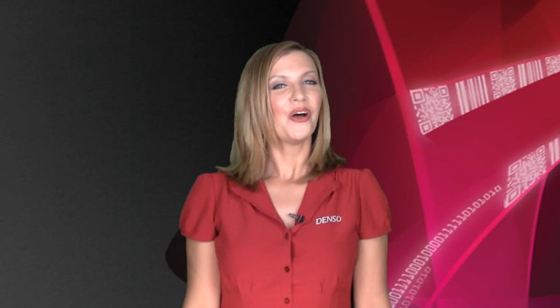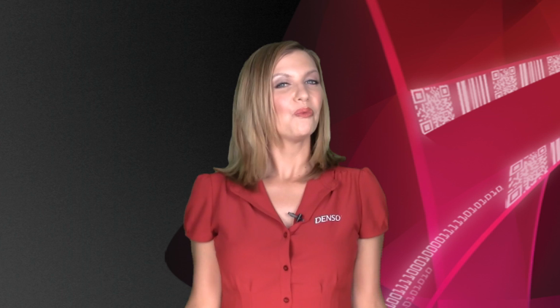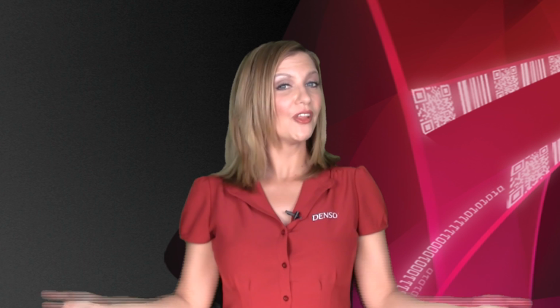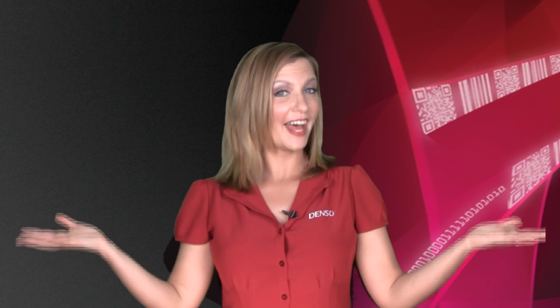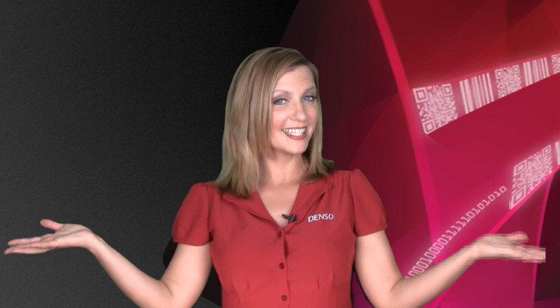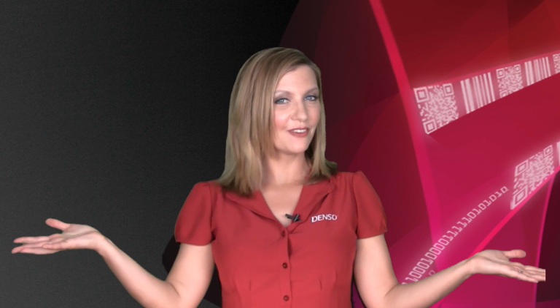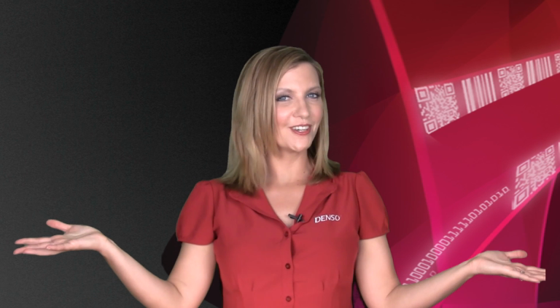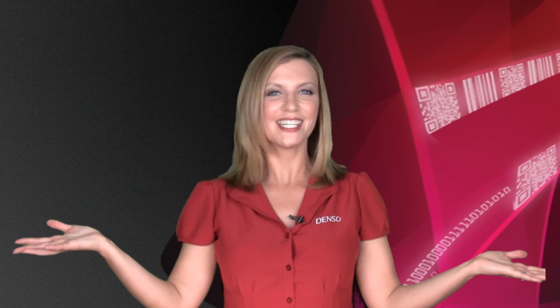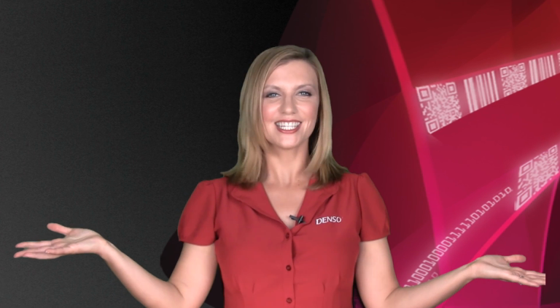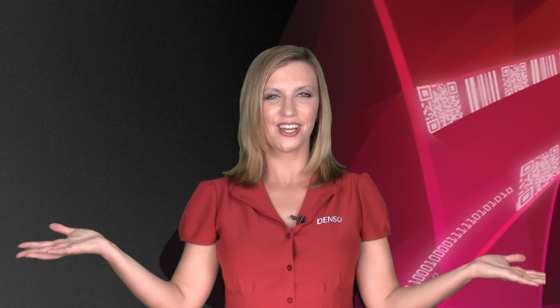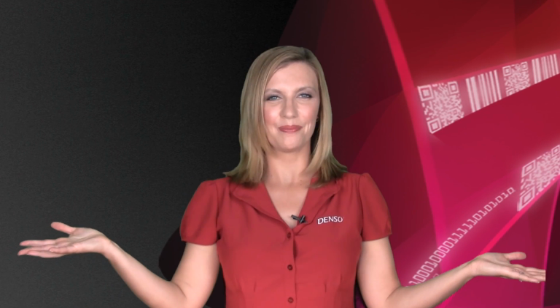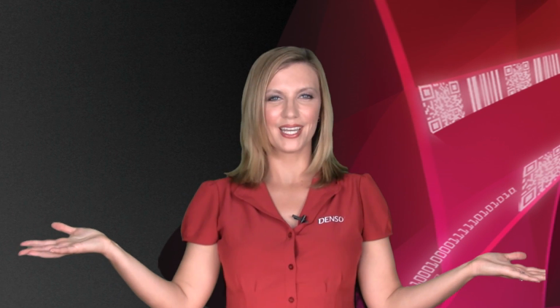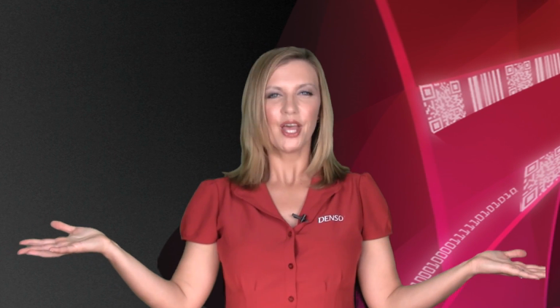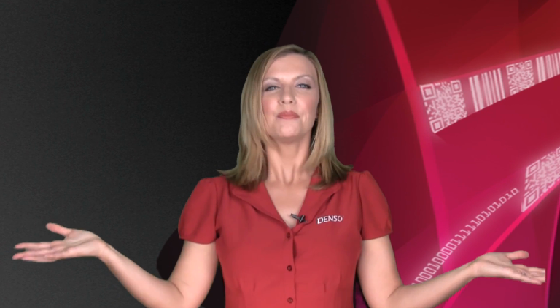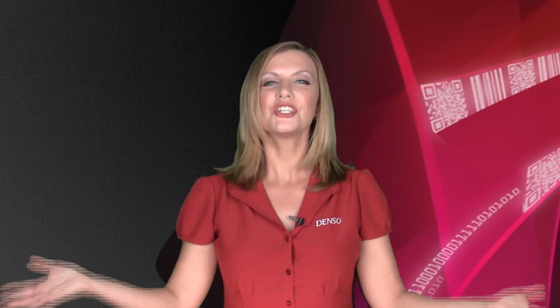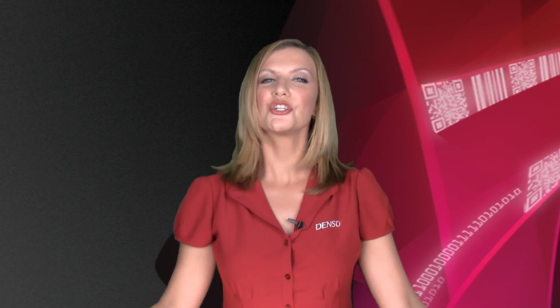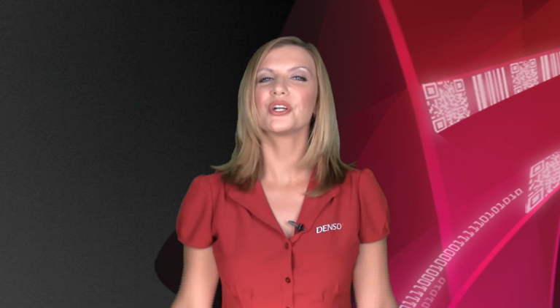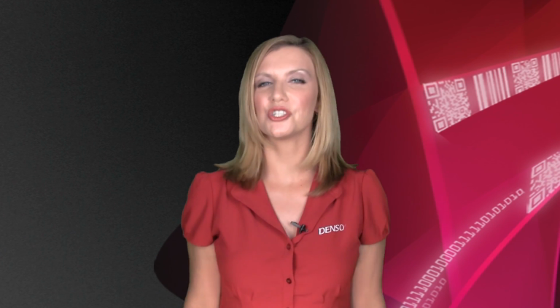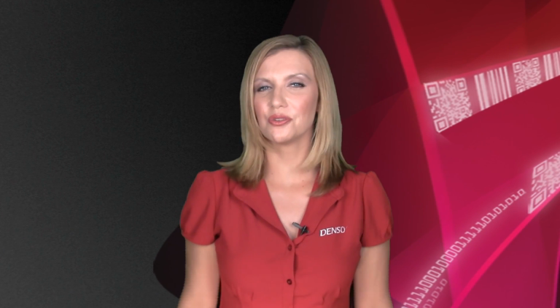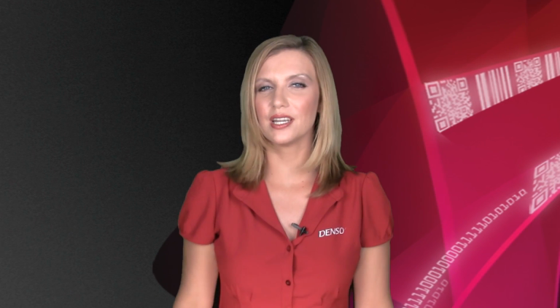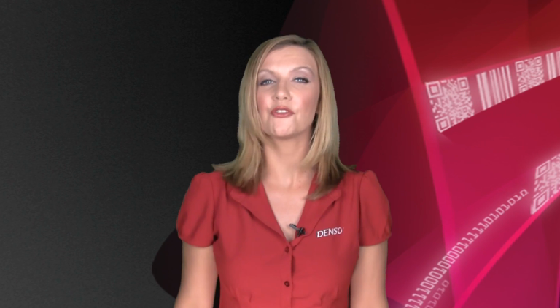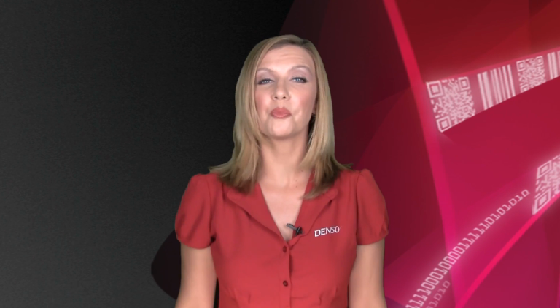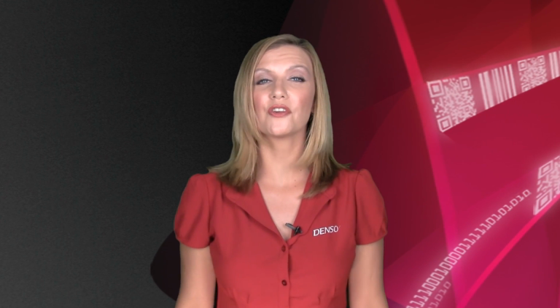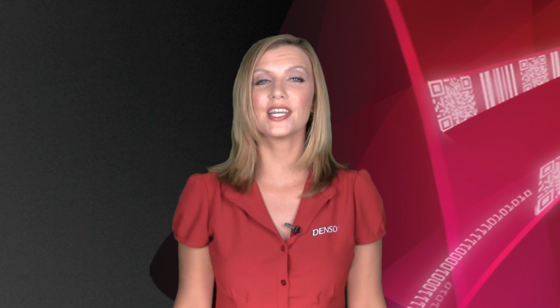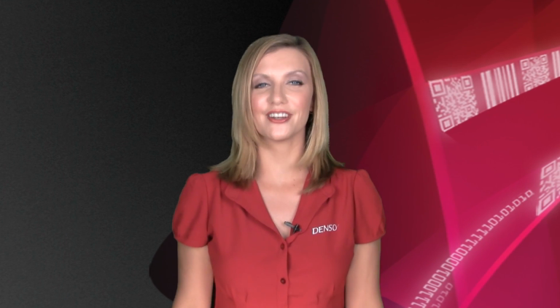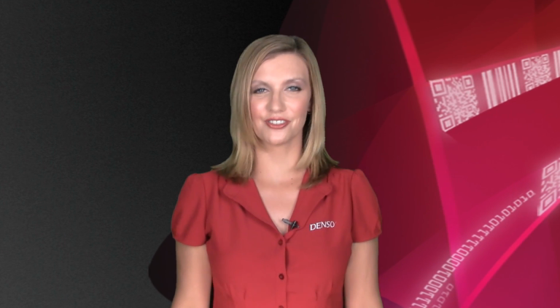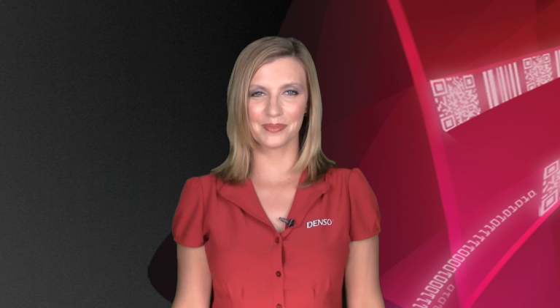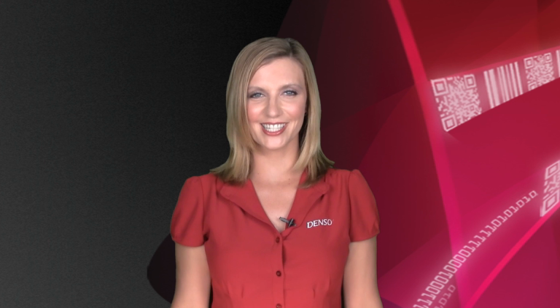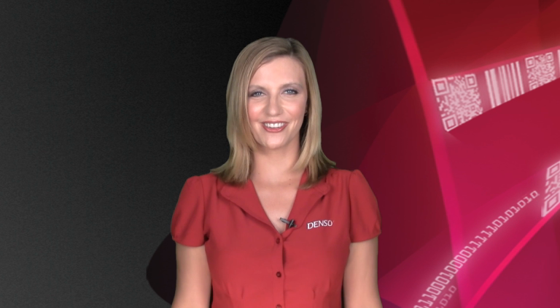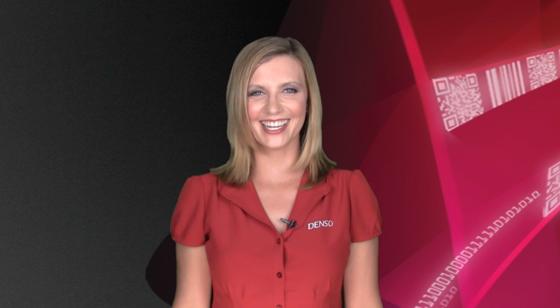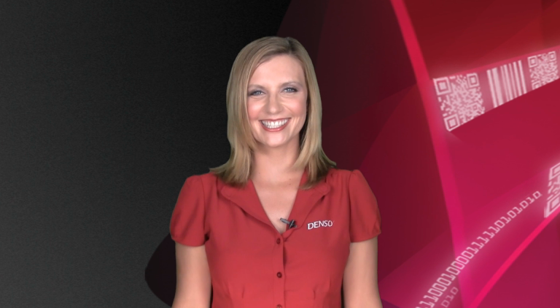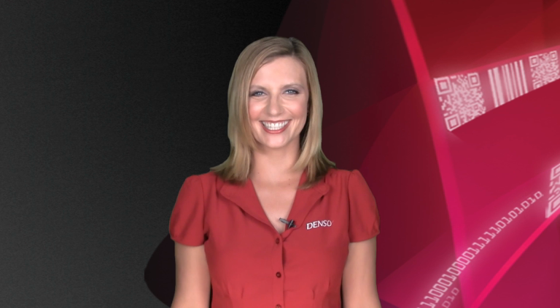That's it for today's topic. Be sure to tune in for more videos from Denso ADC.